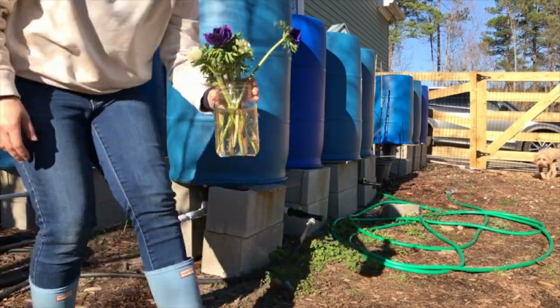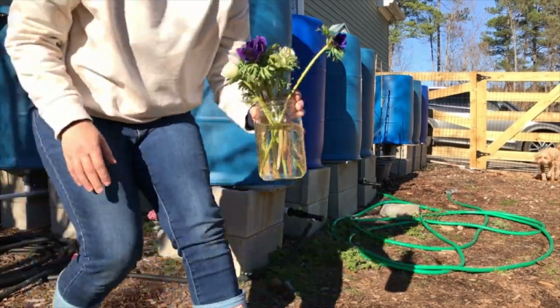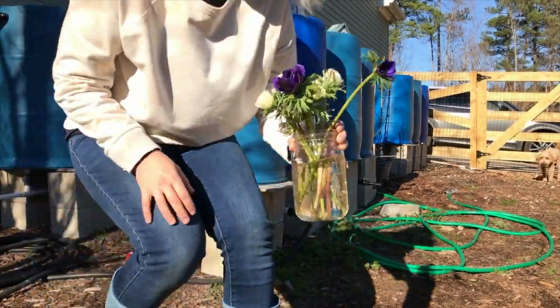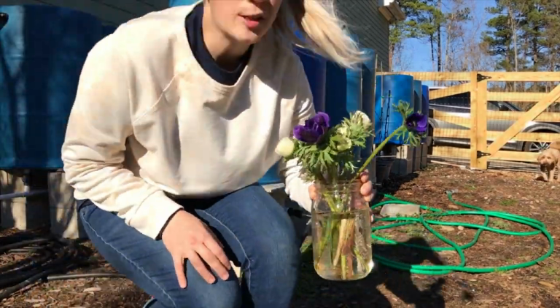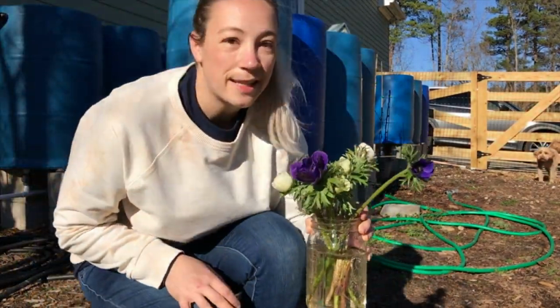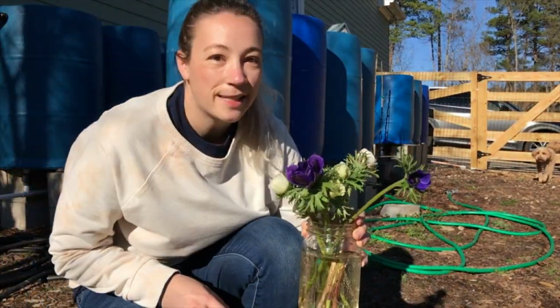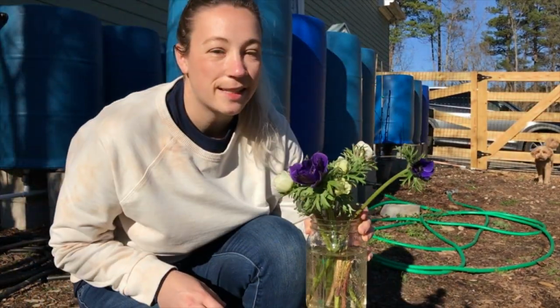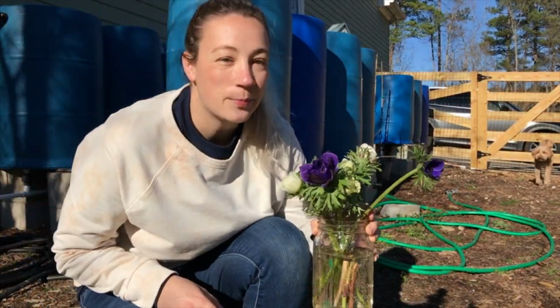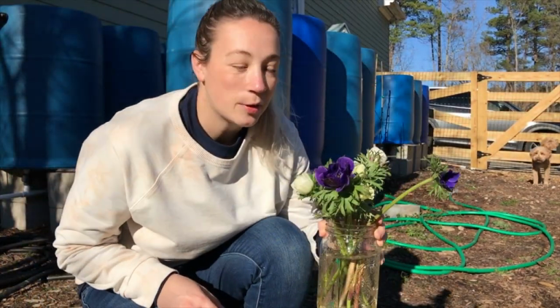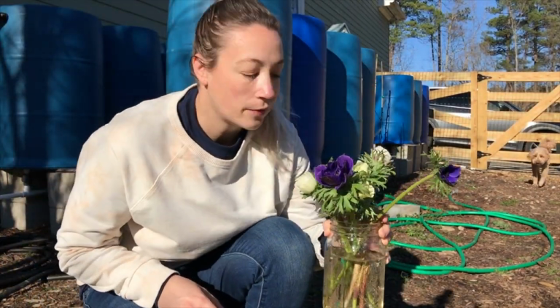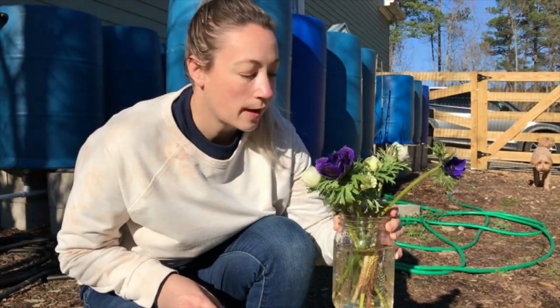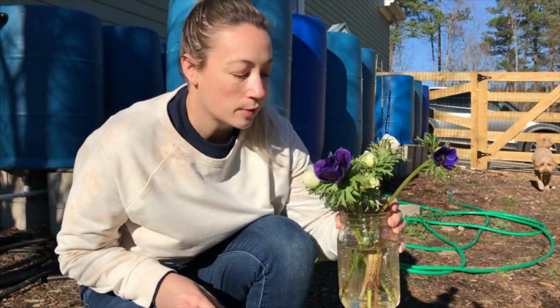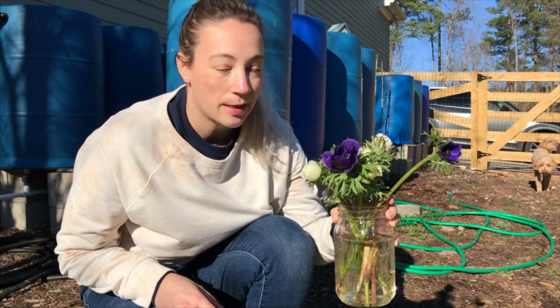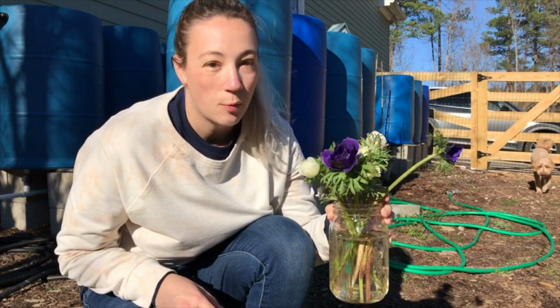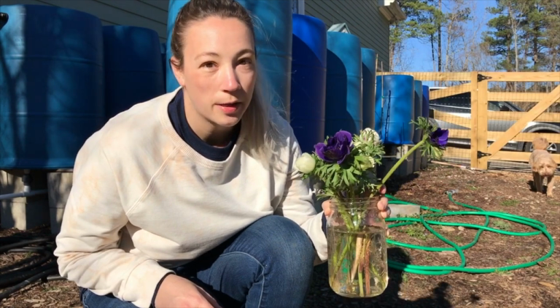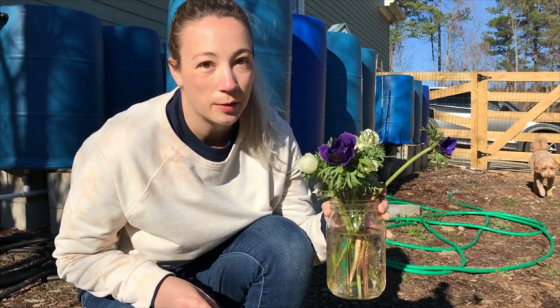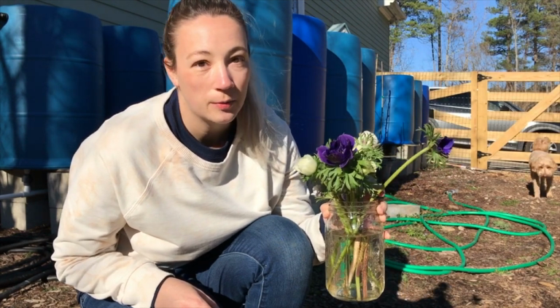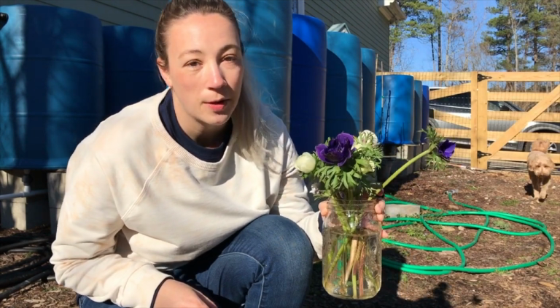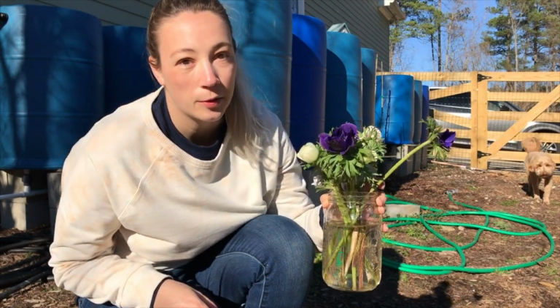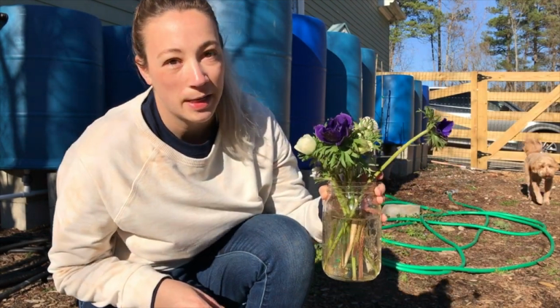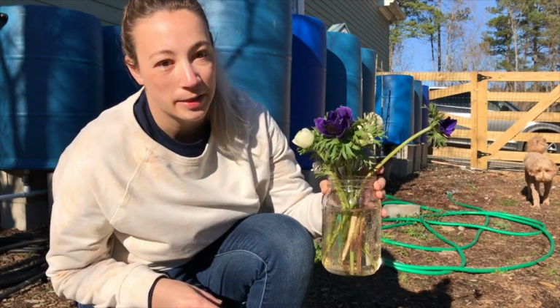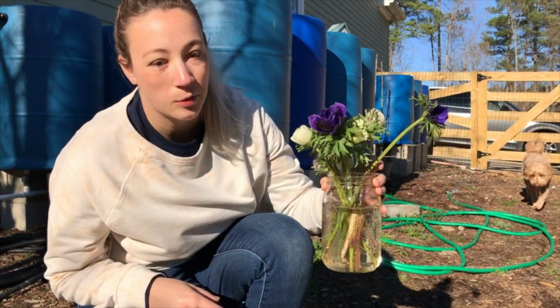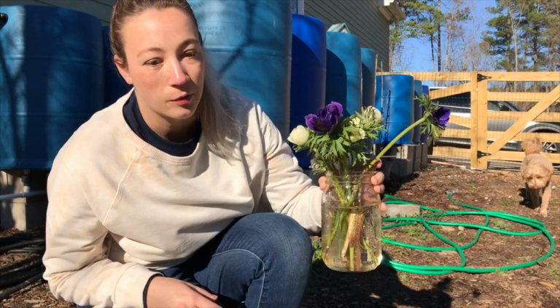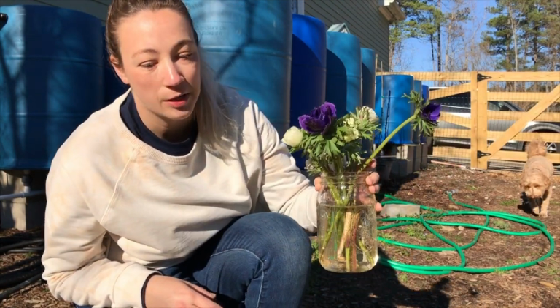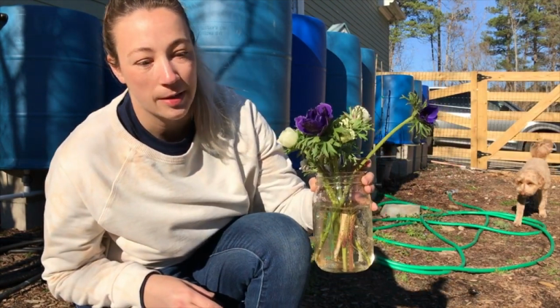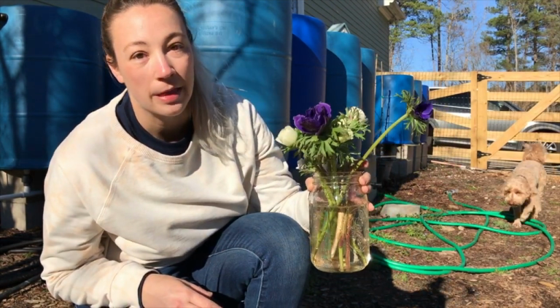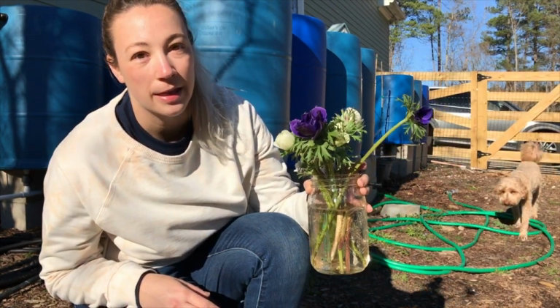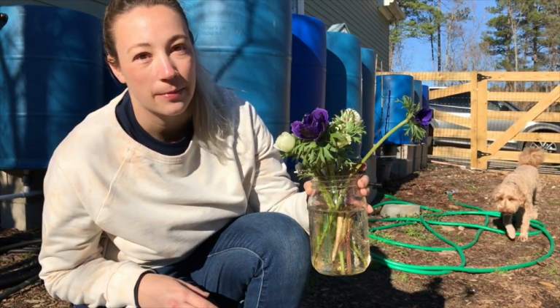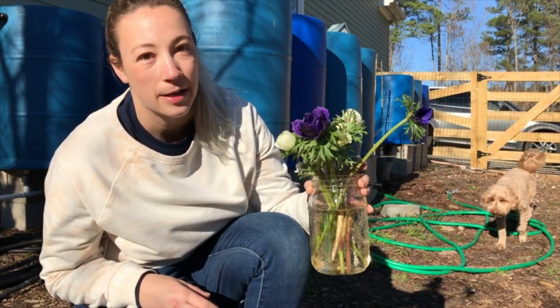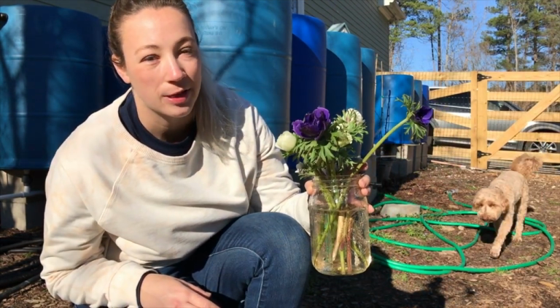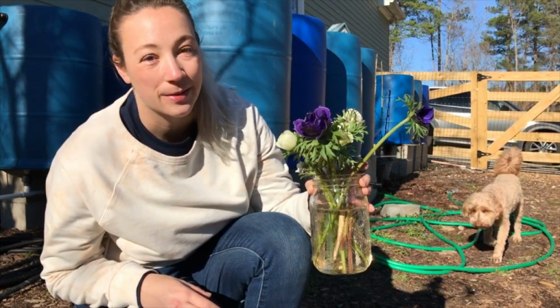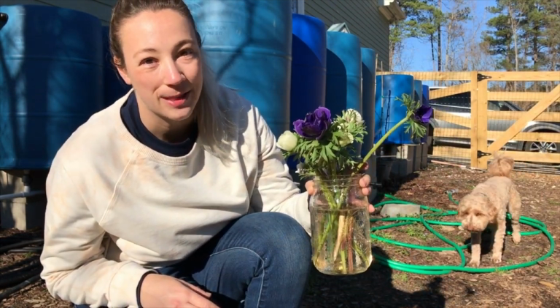It's a good idea to keep your flowers in water while you're waiting to arrange them and let them hydrate themselves.